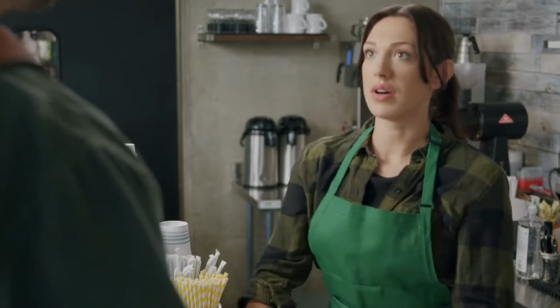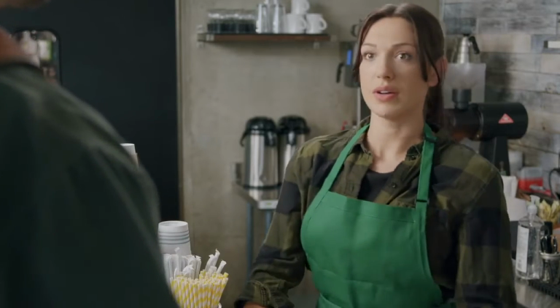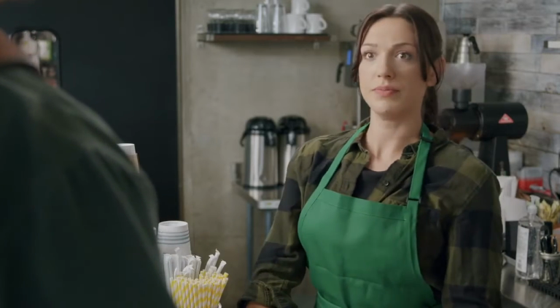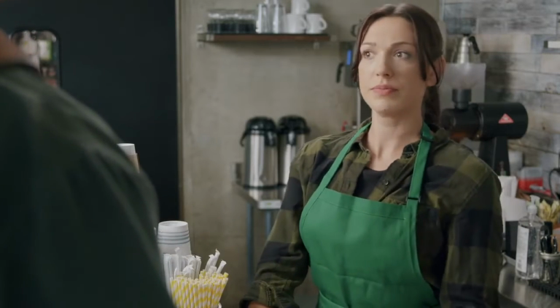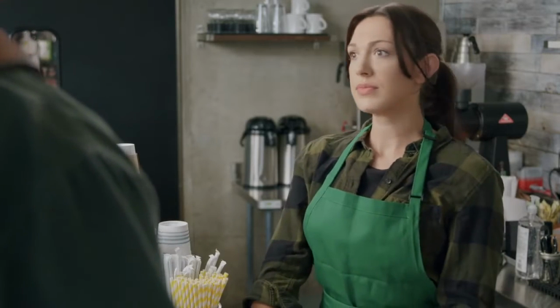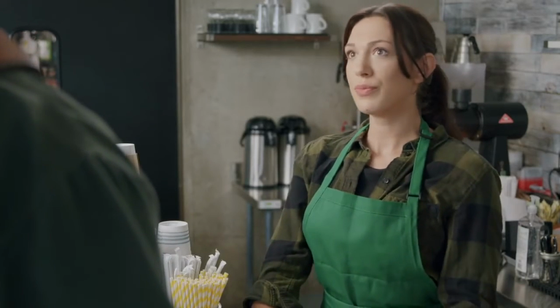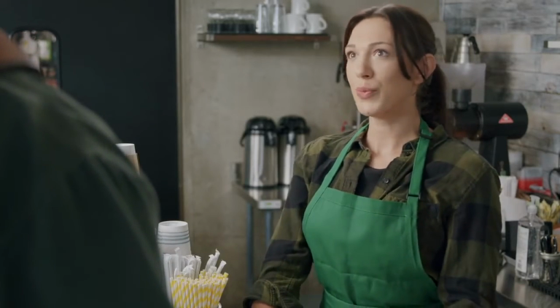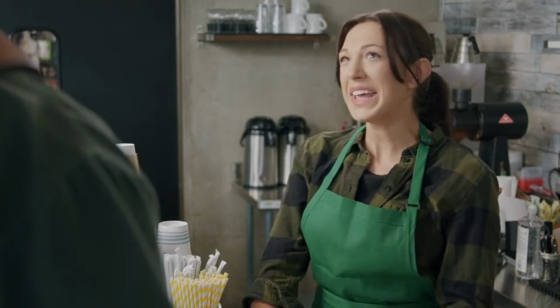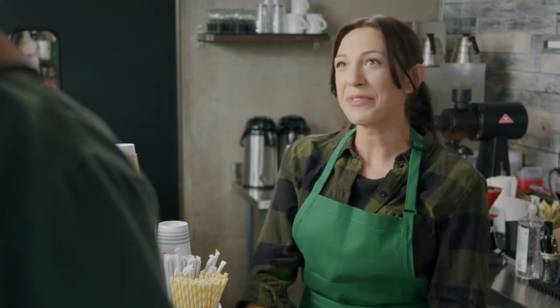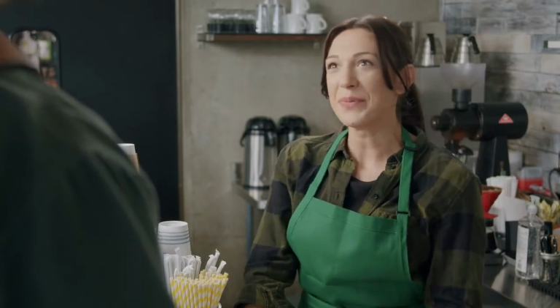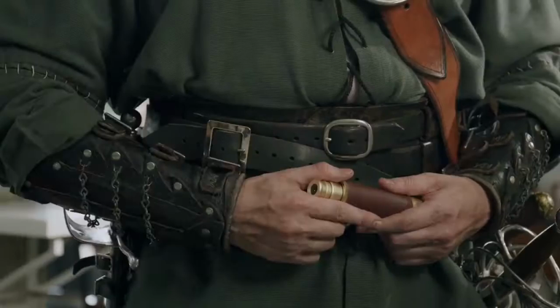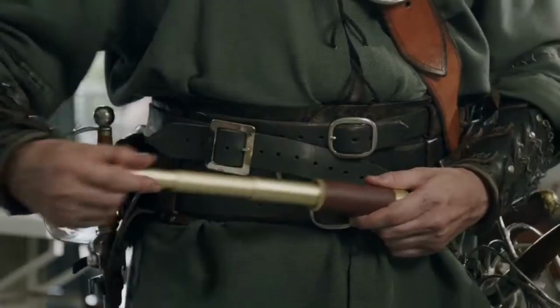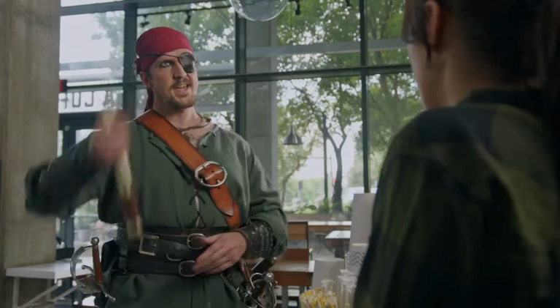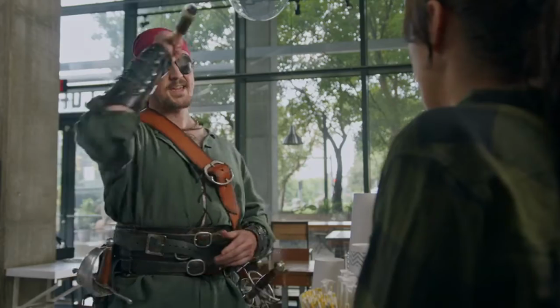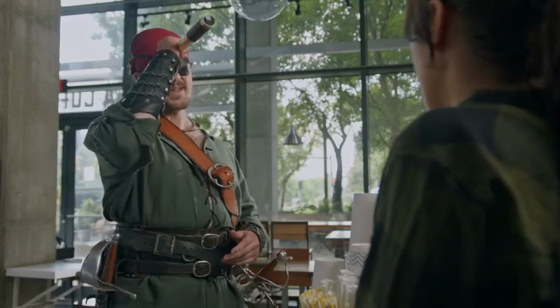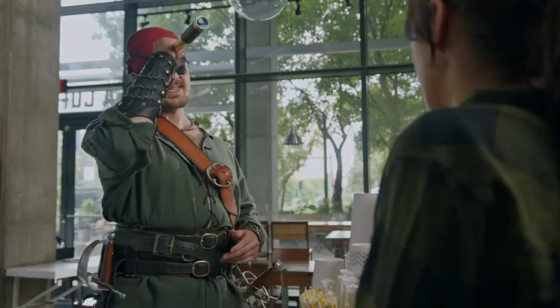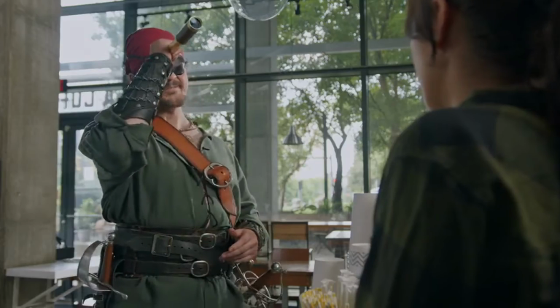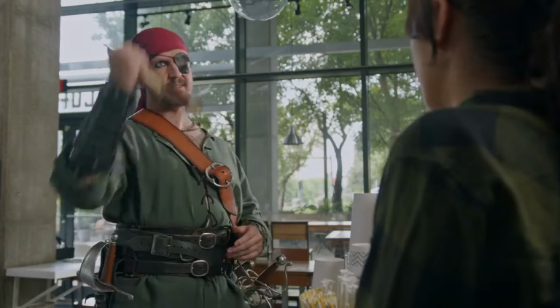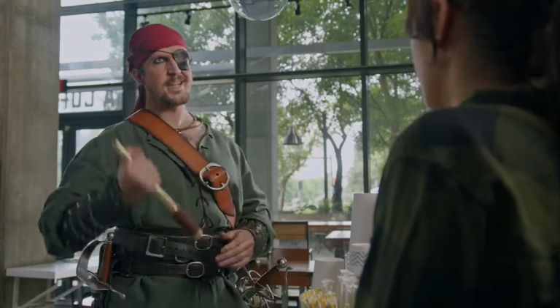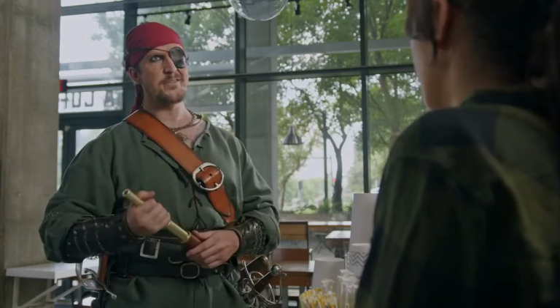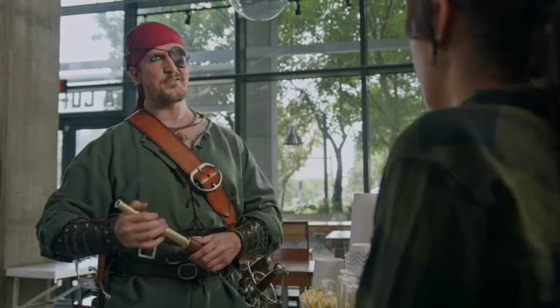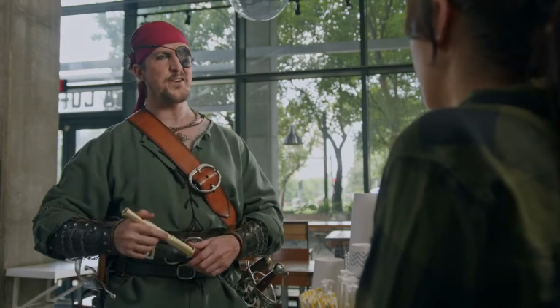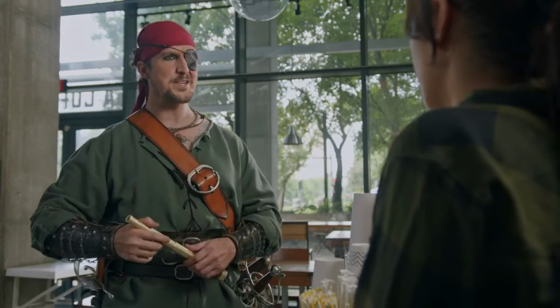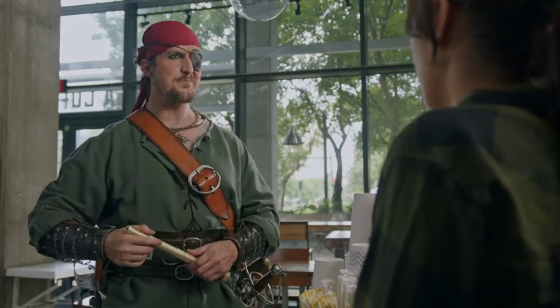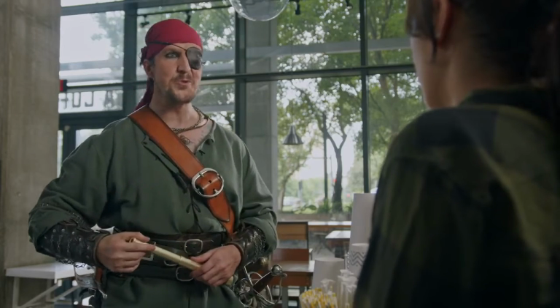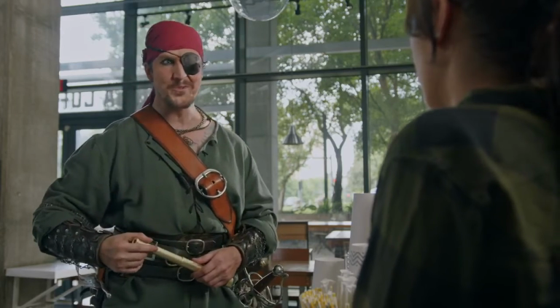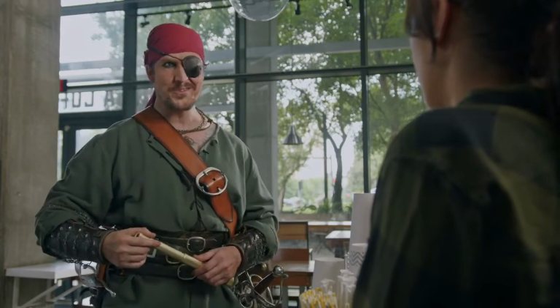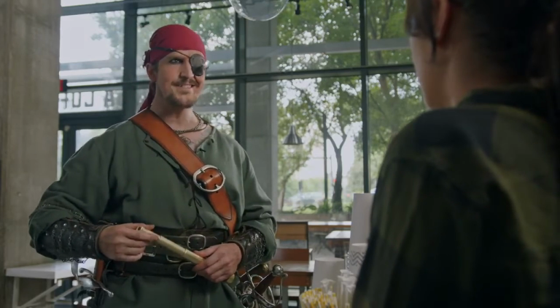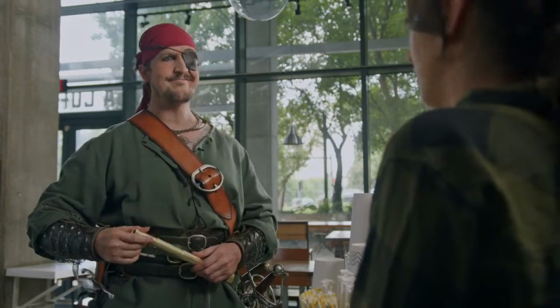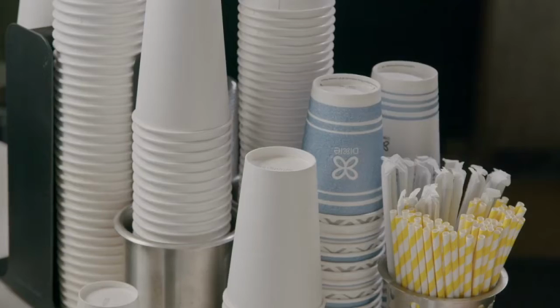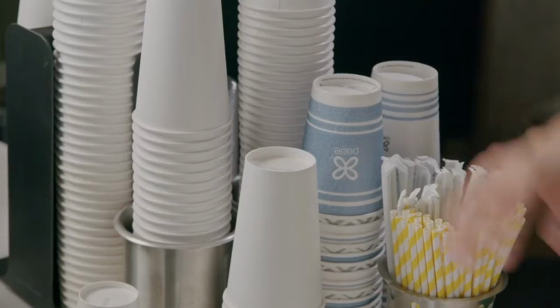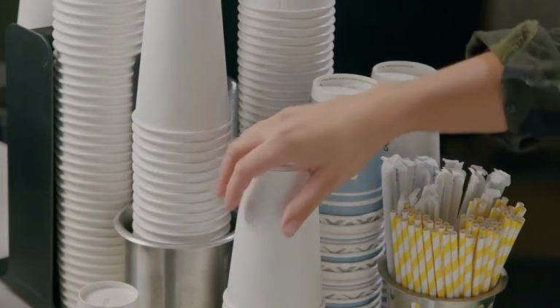What can I get for you? Hey lady, I'll take one of your finest booze. Coming right up.